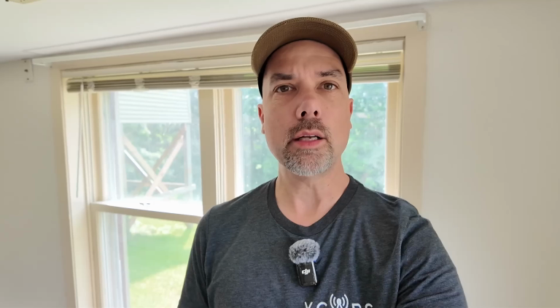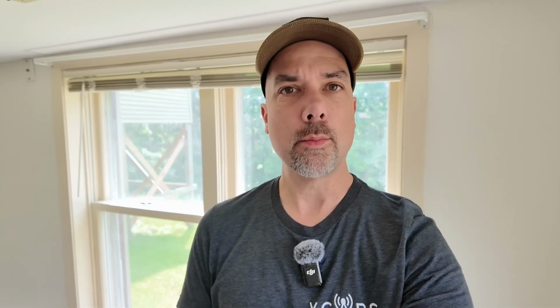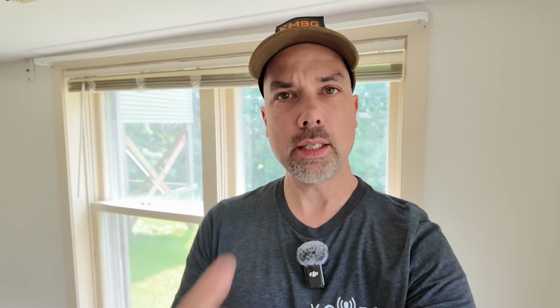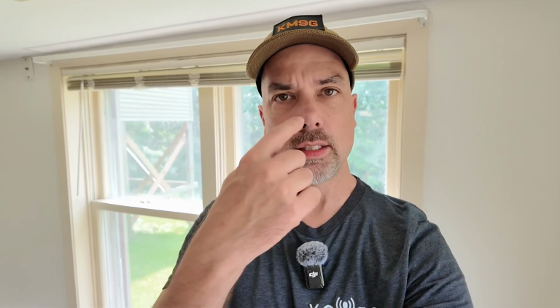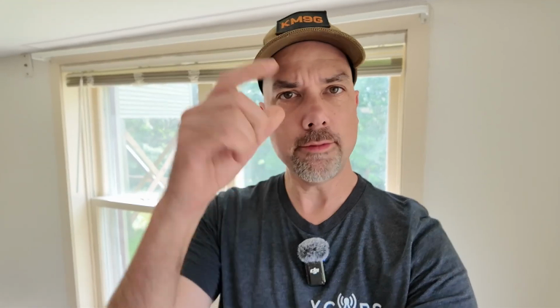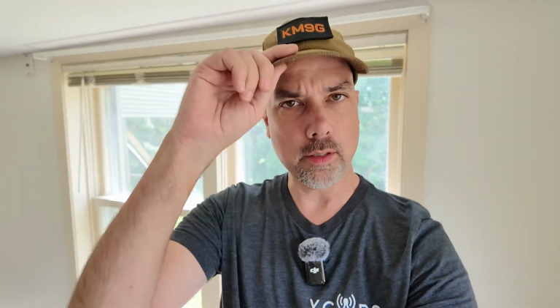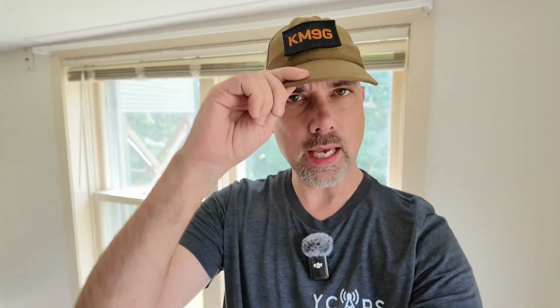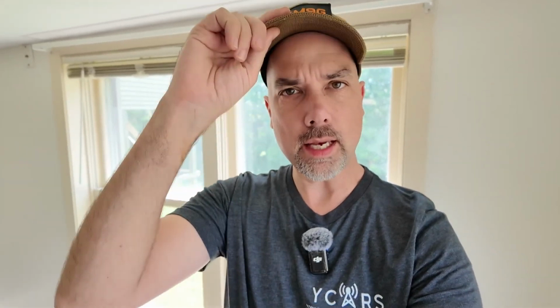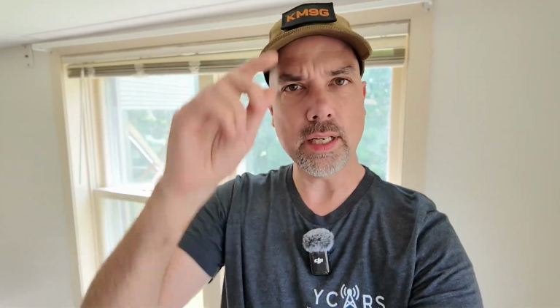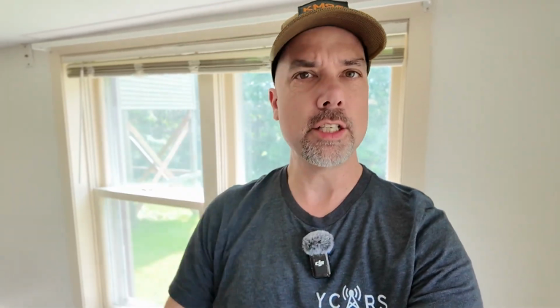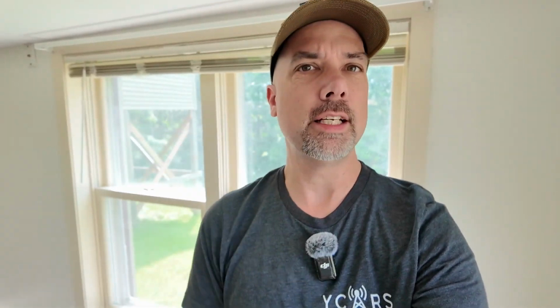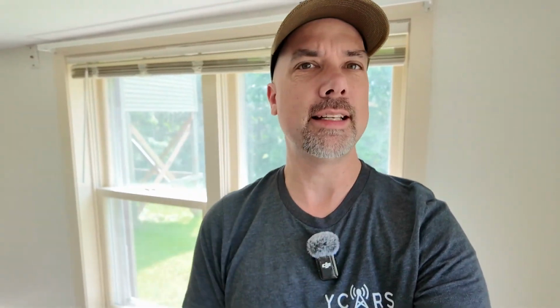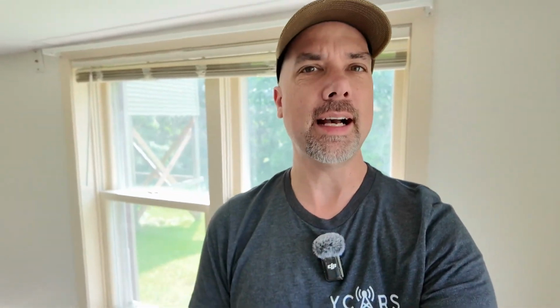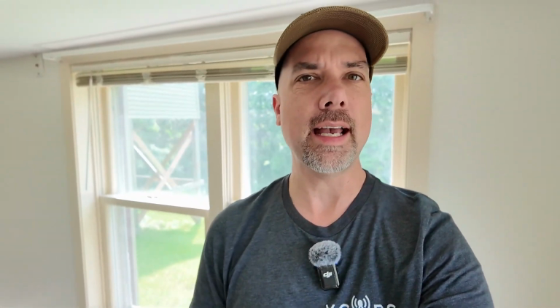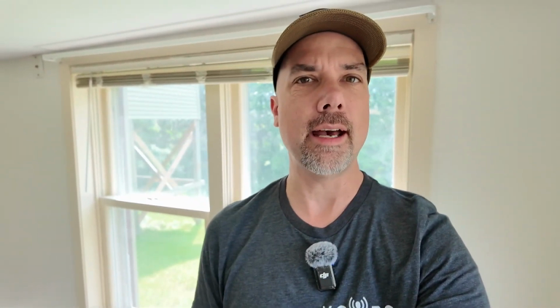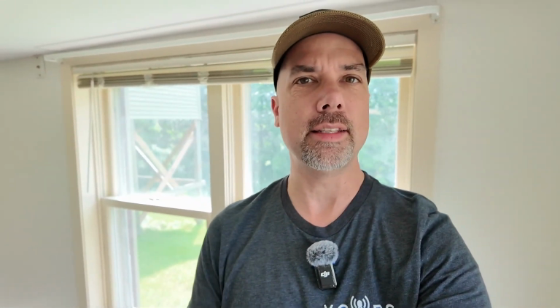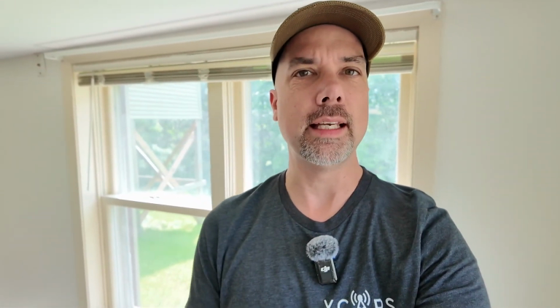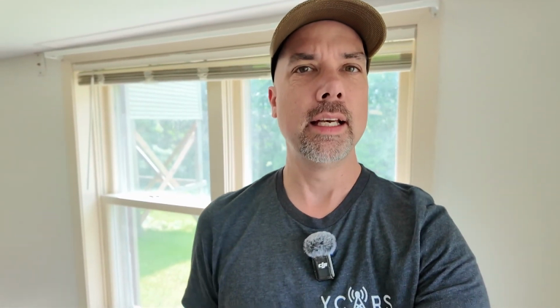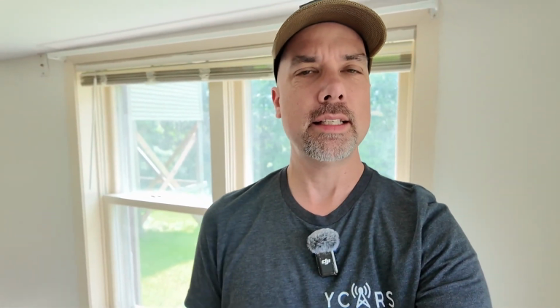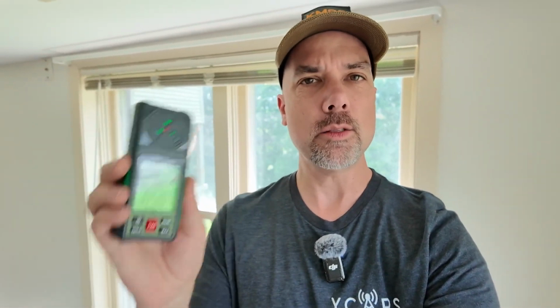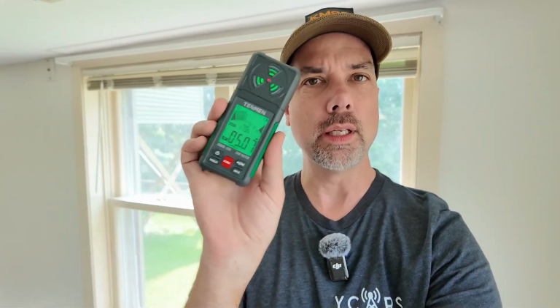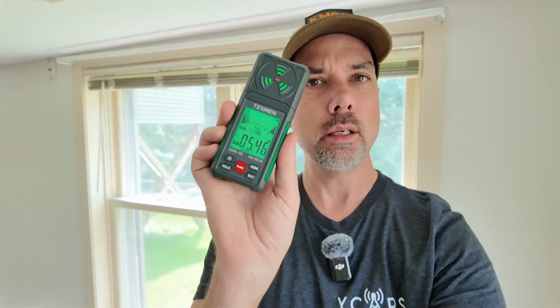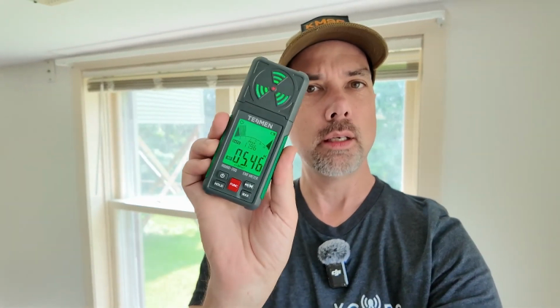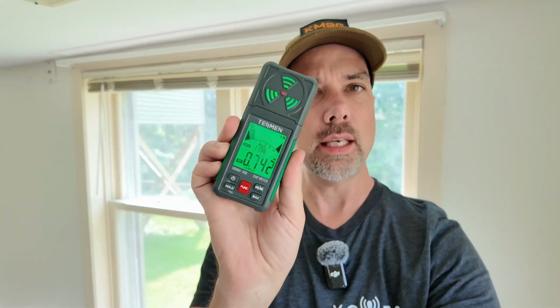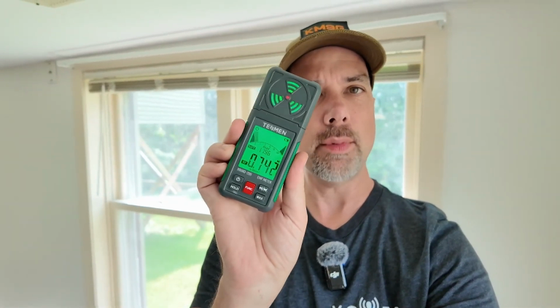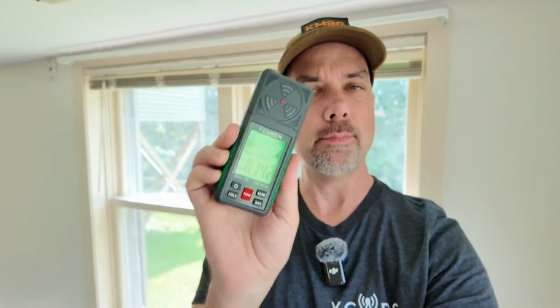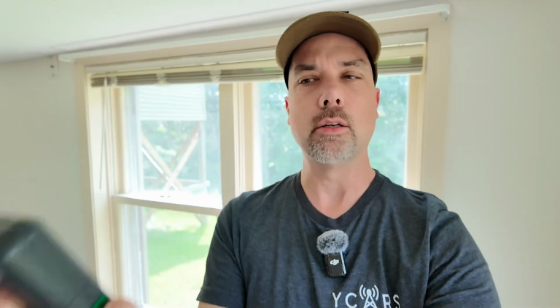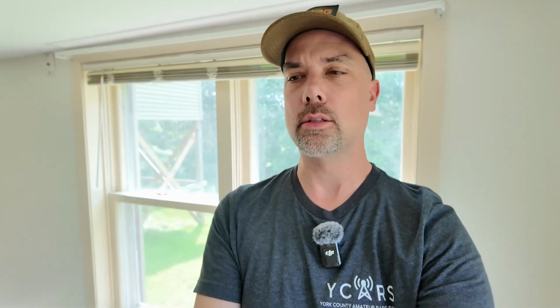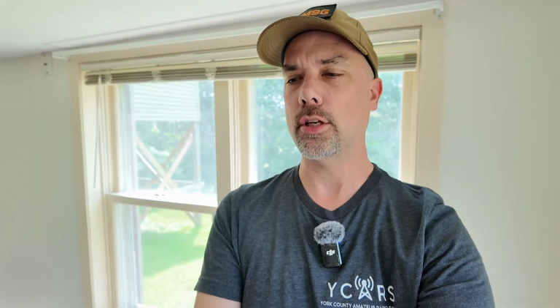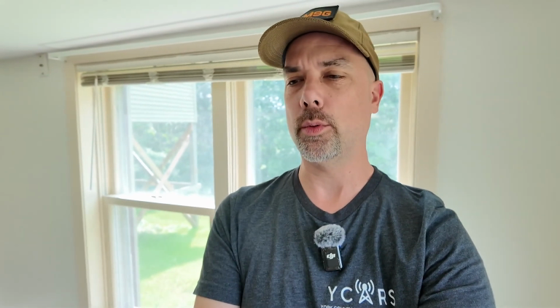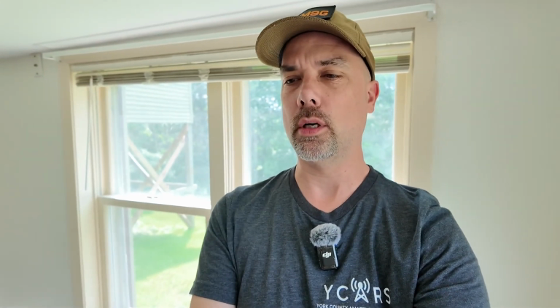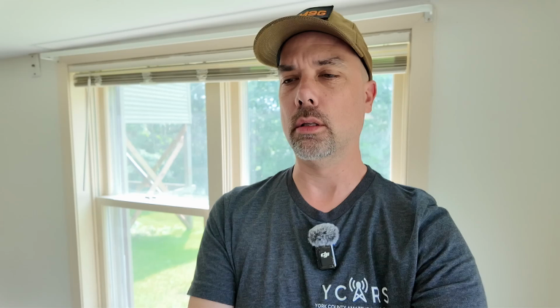Howdy everybody, Steve here, KM9G. Today I have the Tesman EMF meter to share with y'all.